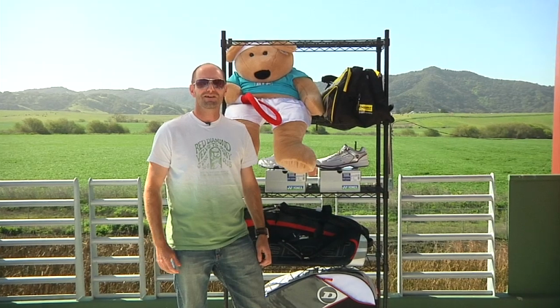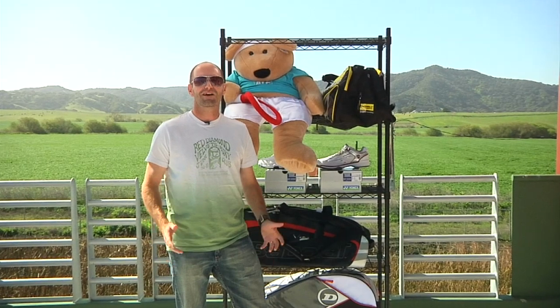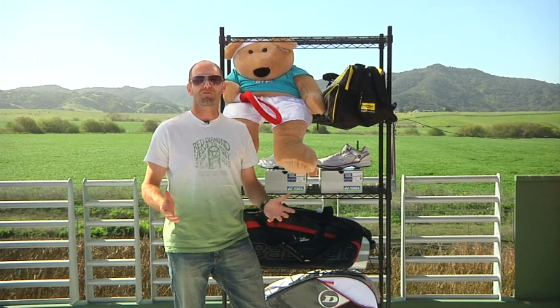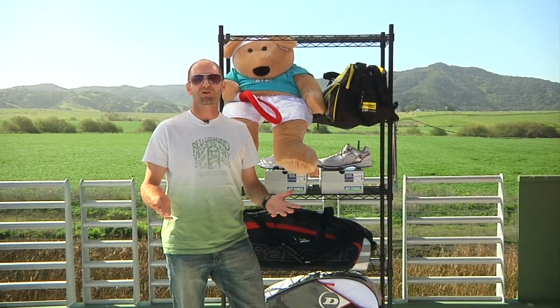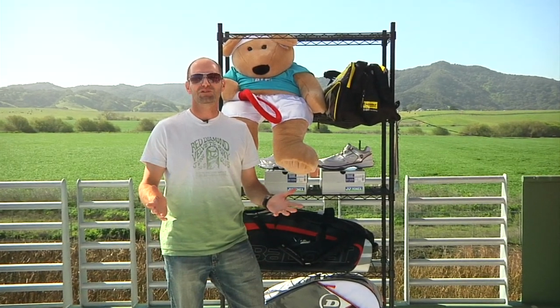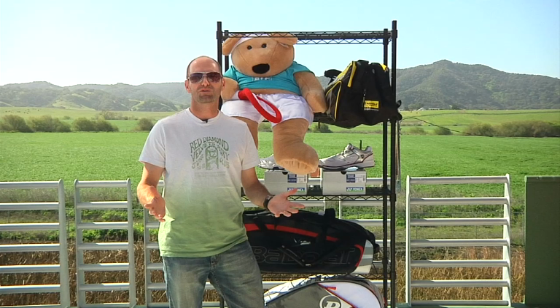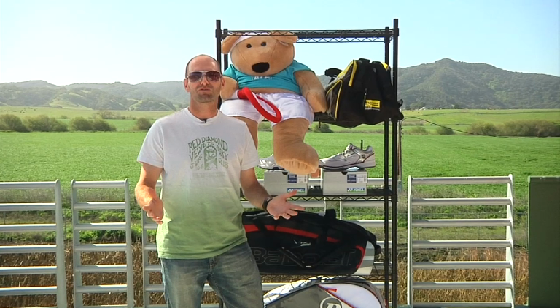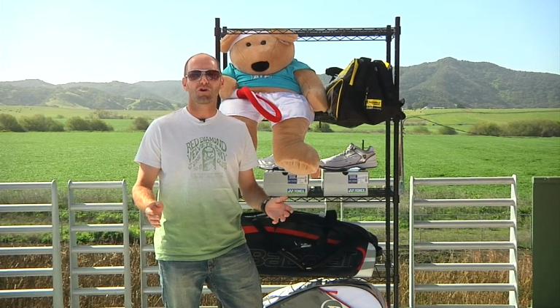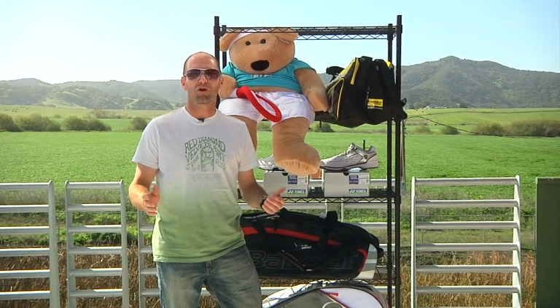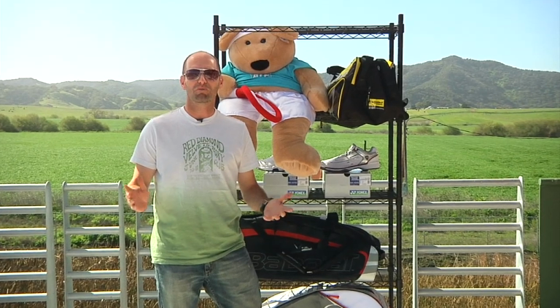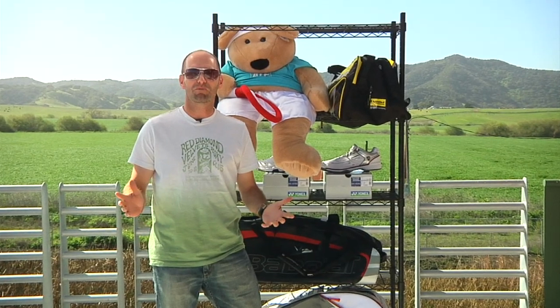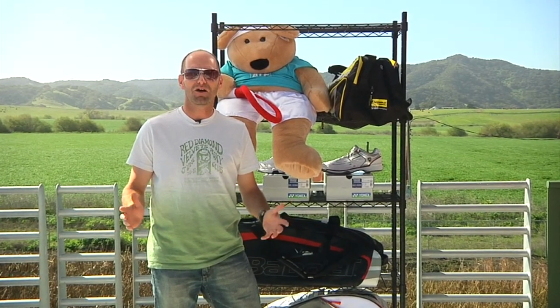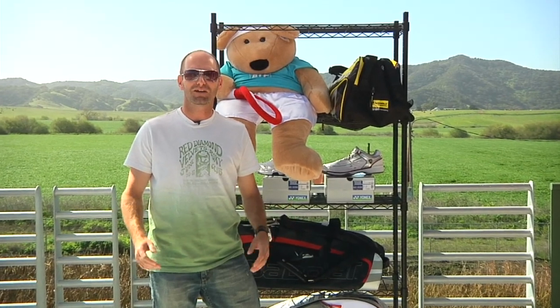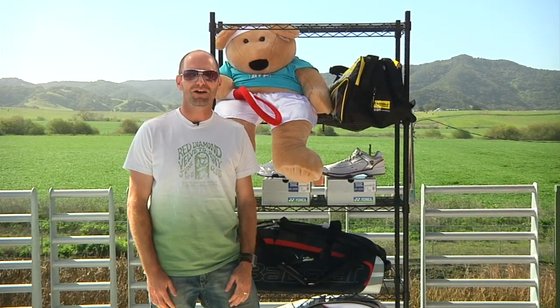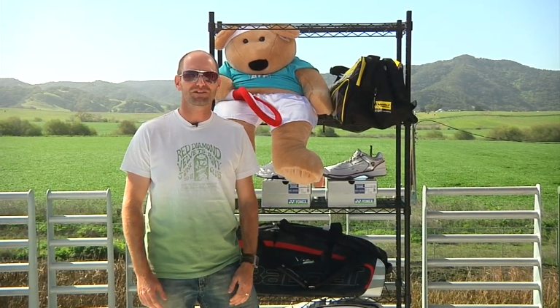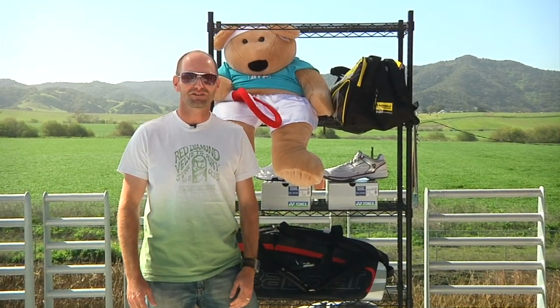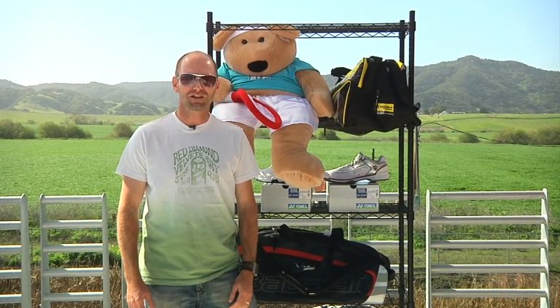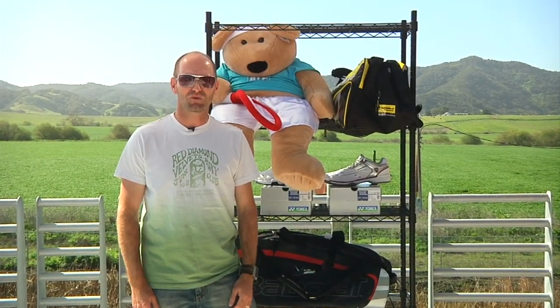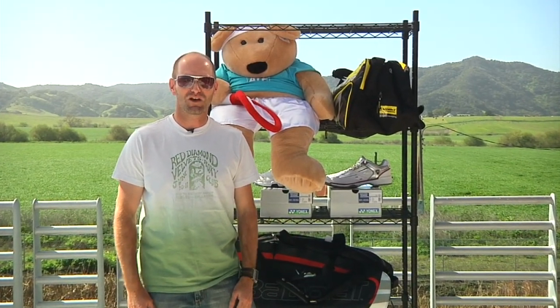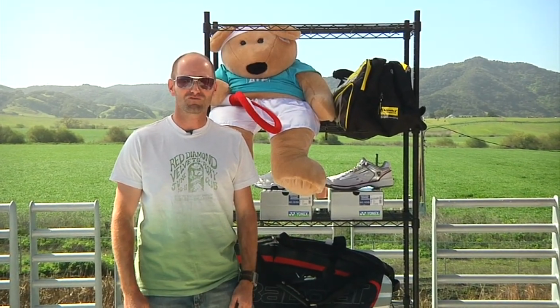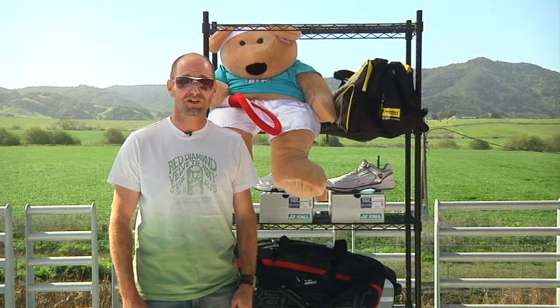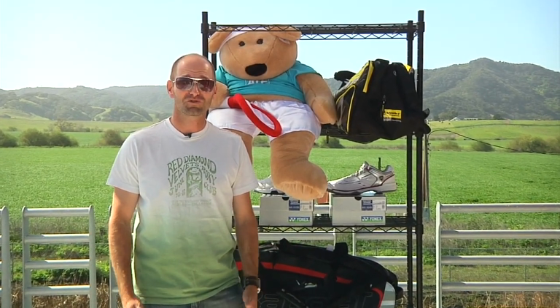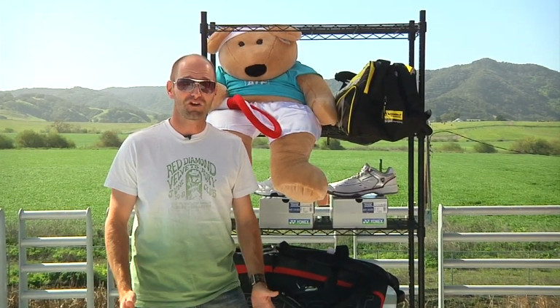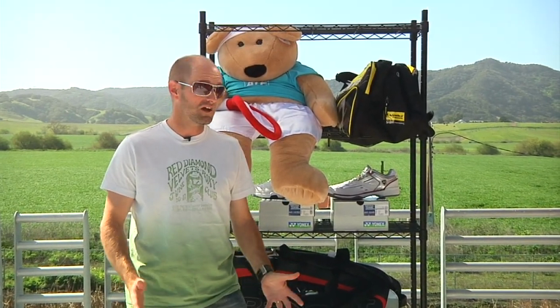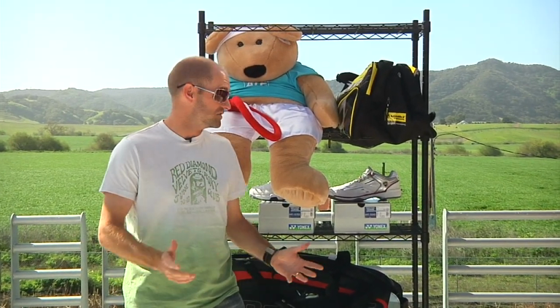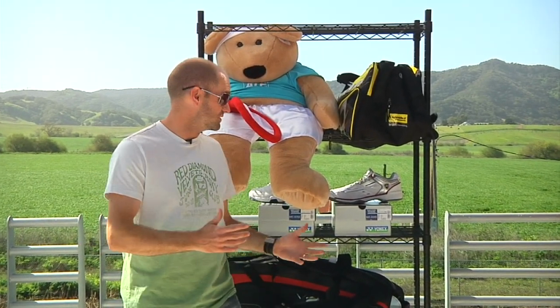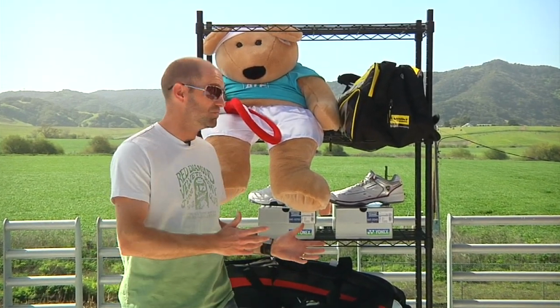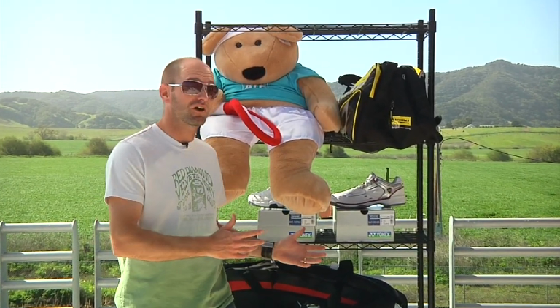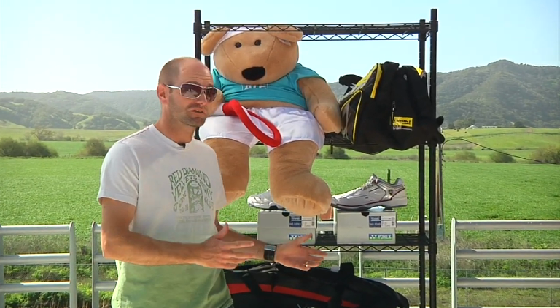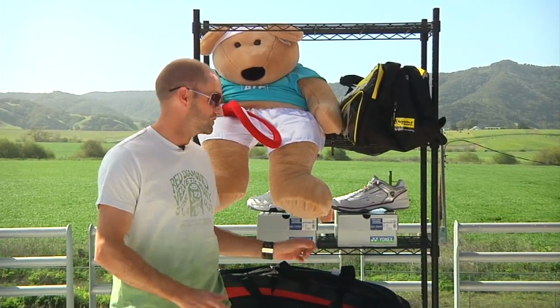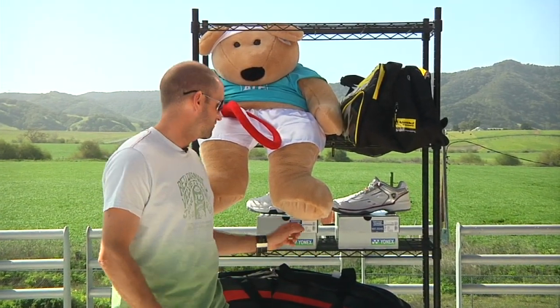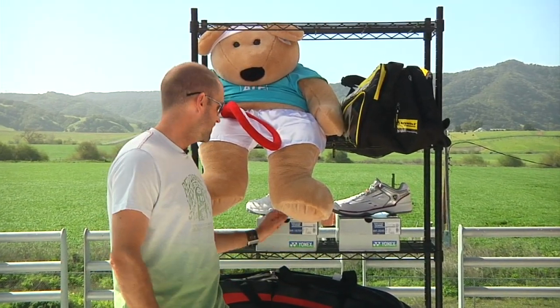Hey, welcome to this week's vlog. We're up on the balcony outside the Tennis Warehouse retail store right now. Let's look at some new product that just arrived.